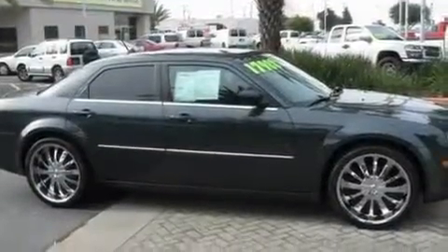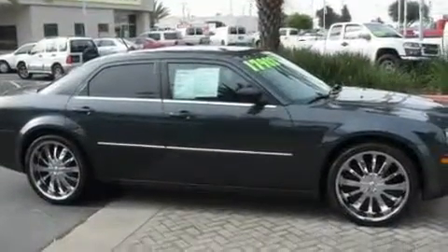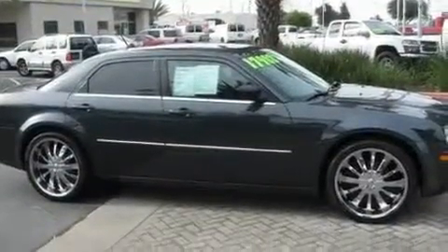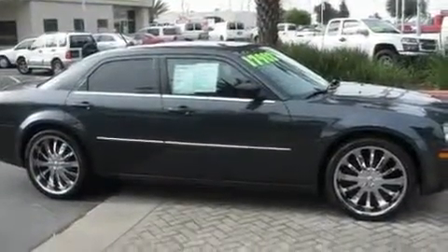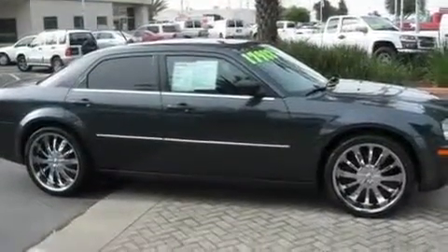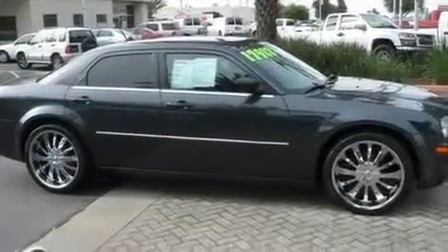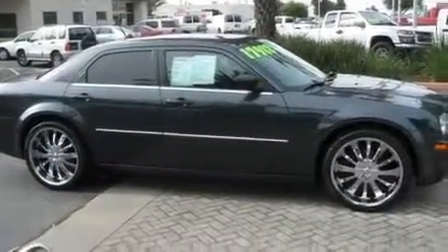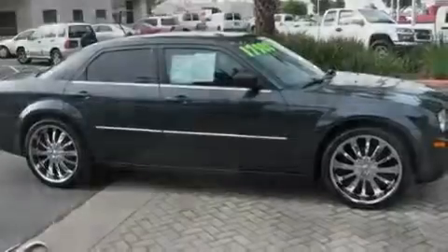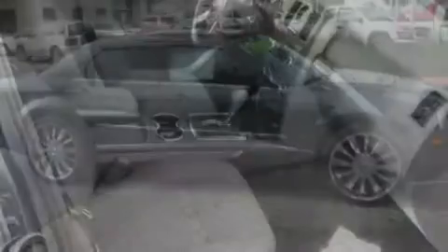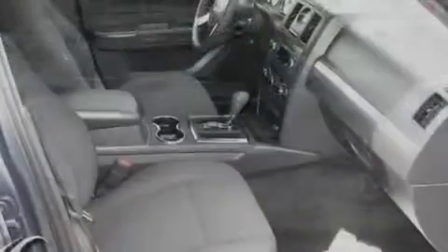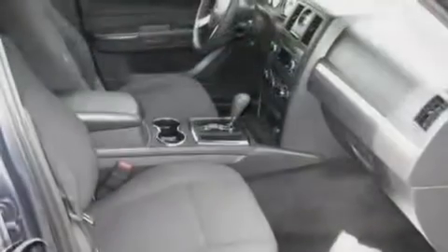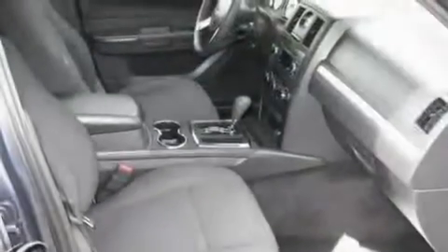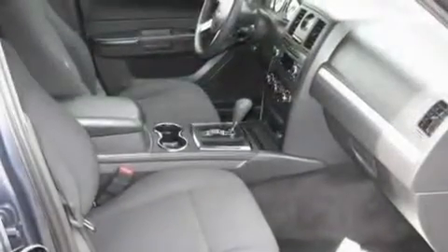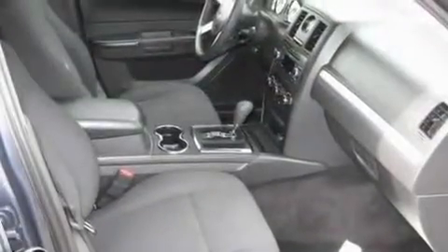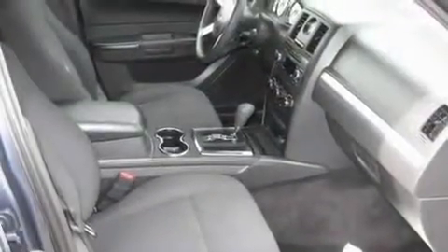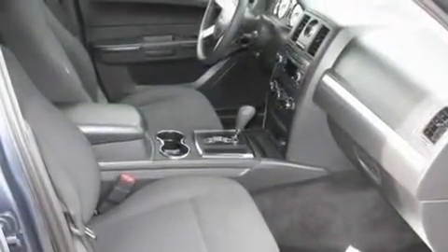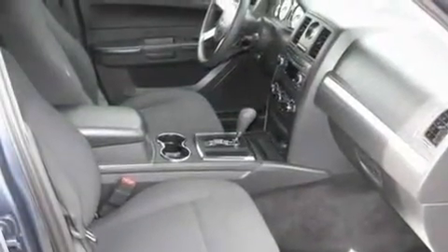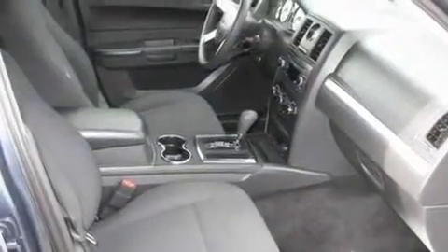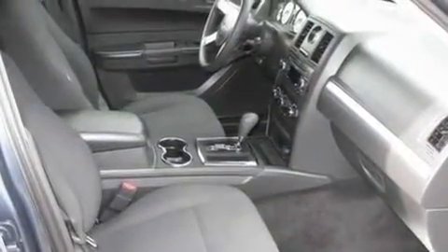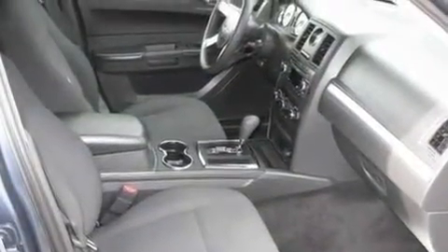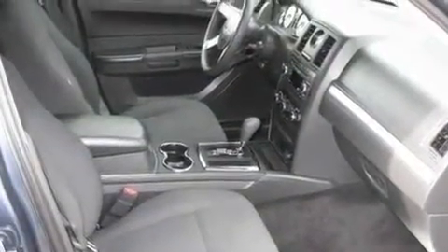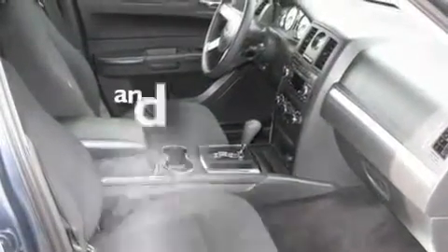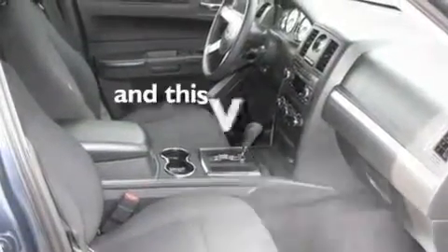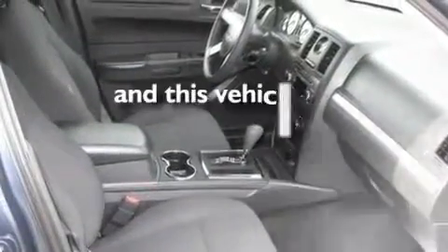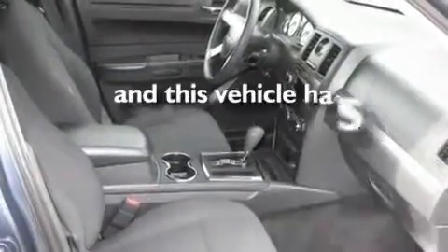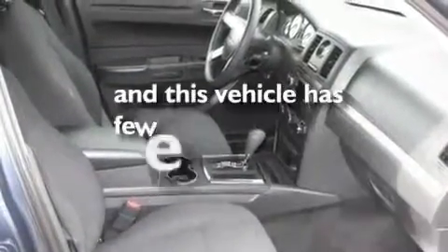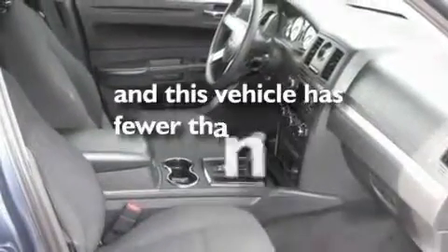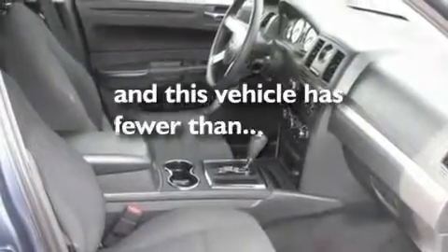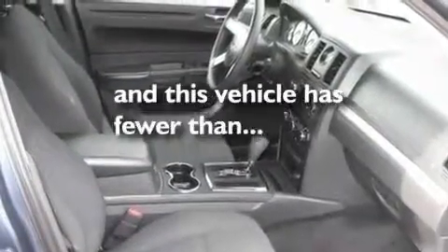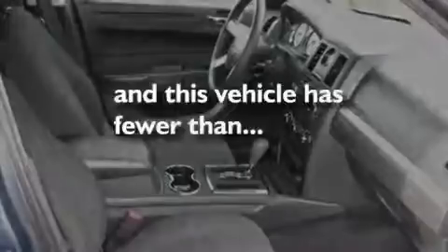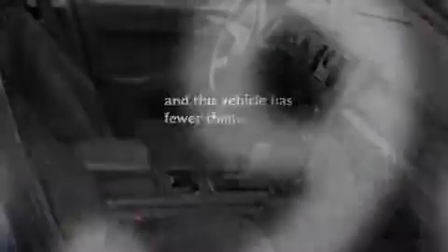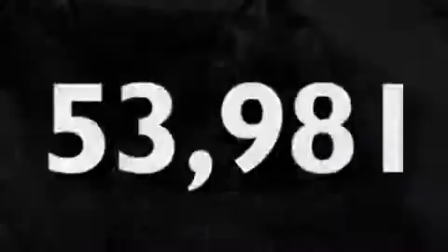Additional features include a rear window defroster, a keyless entry system, a CD player, and this vehicle has fewer than 54,000 miles on the odometer.